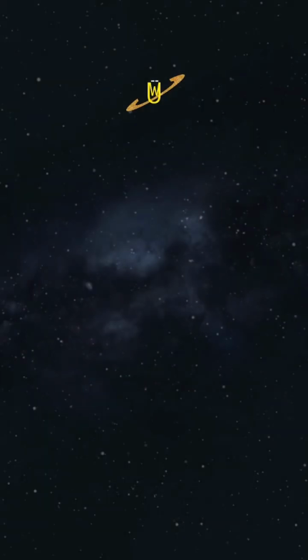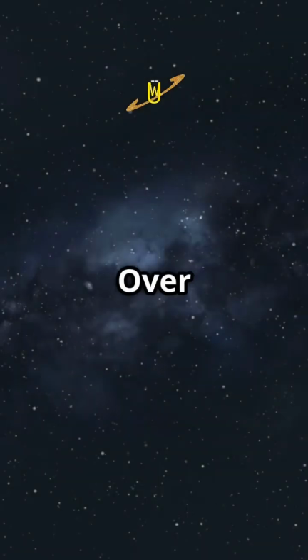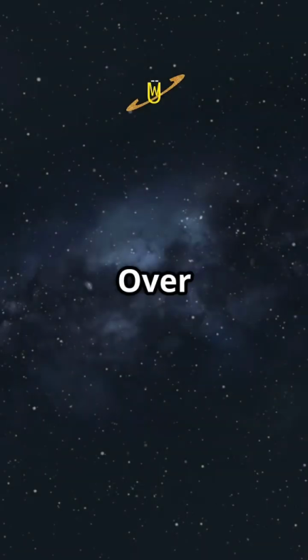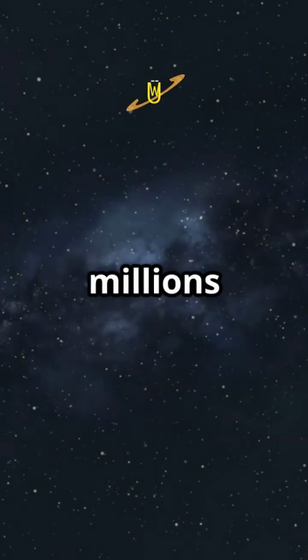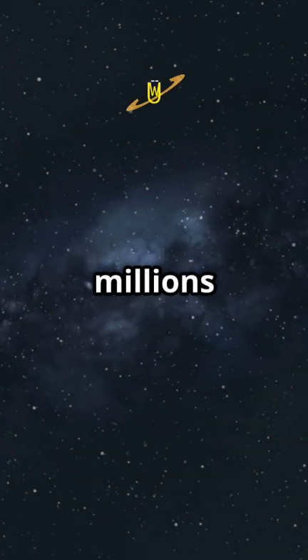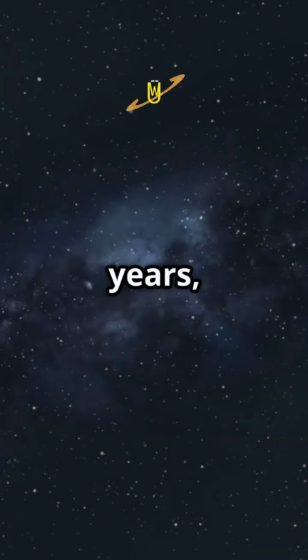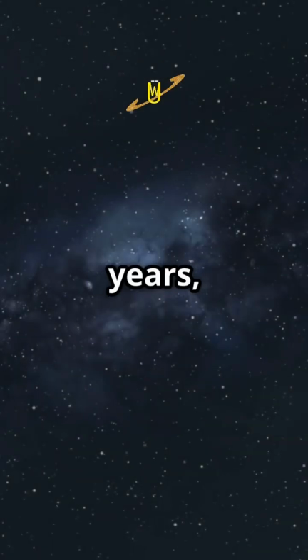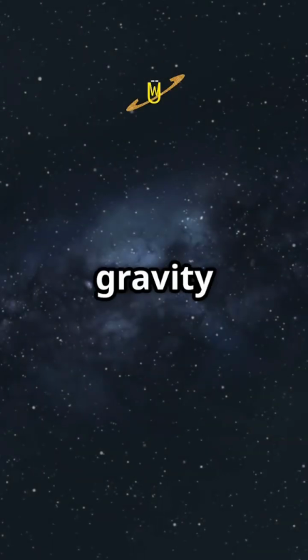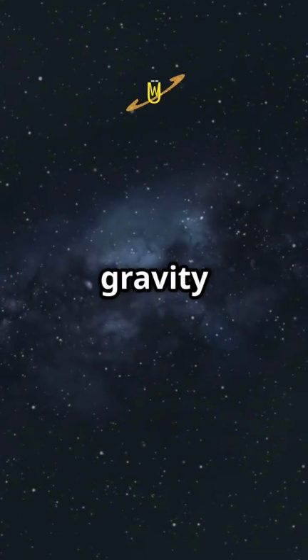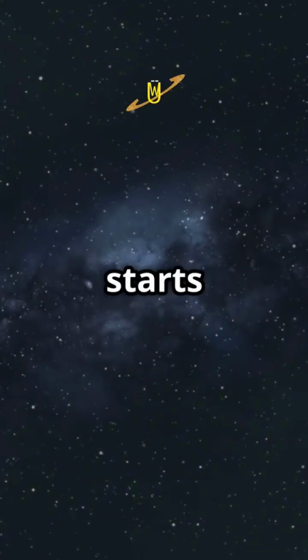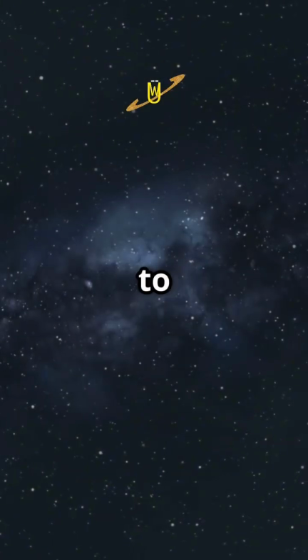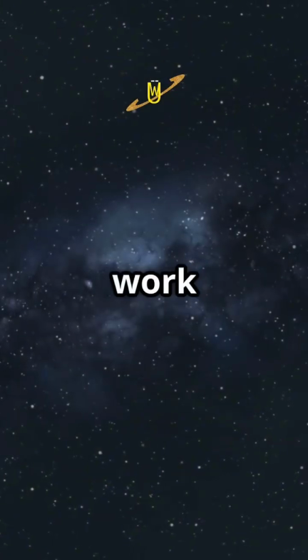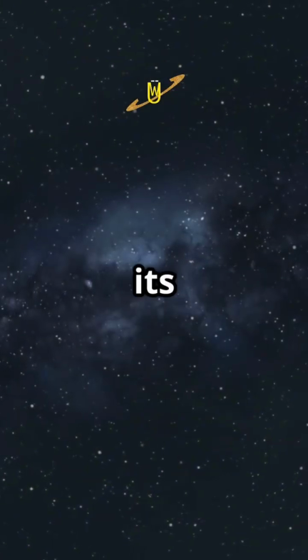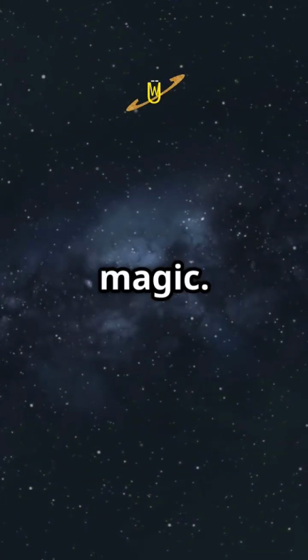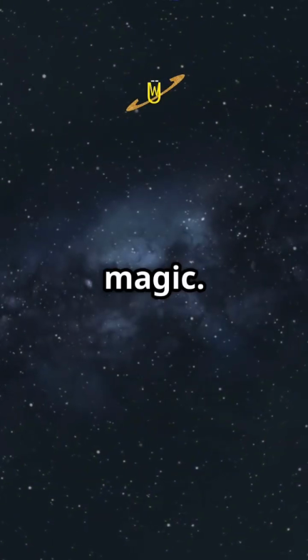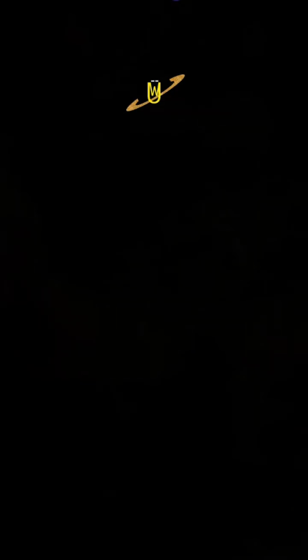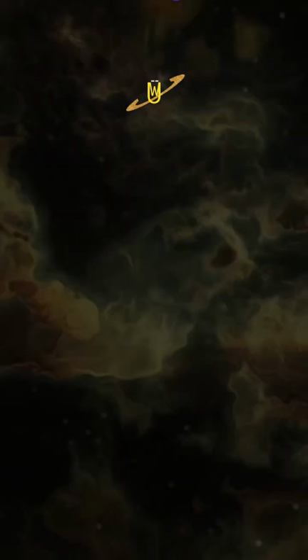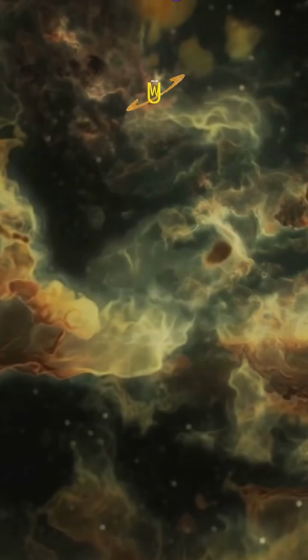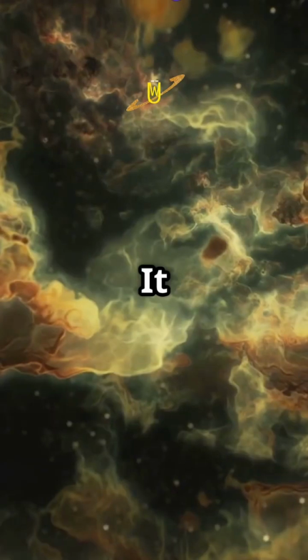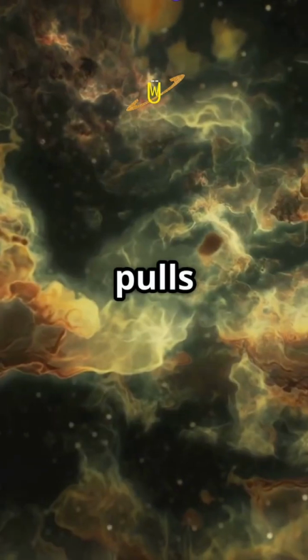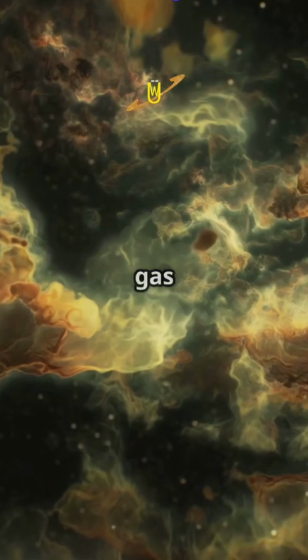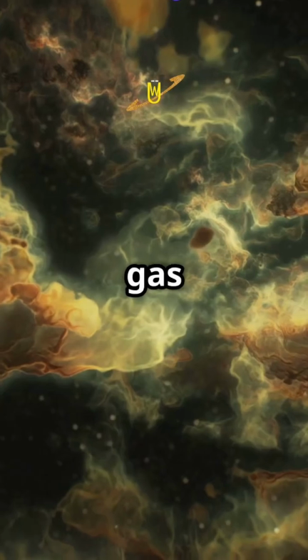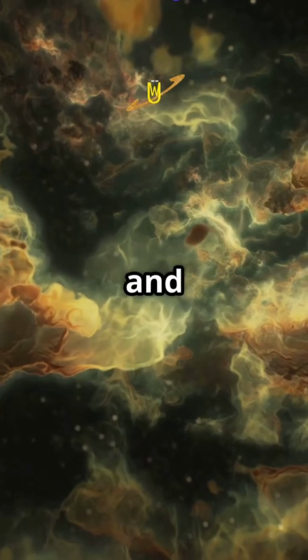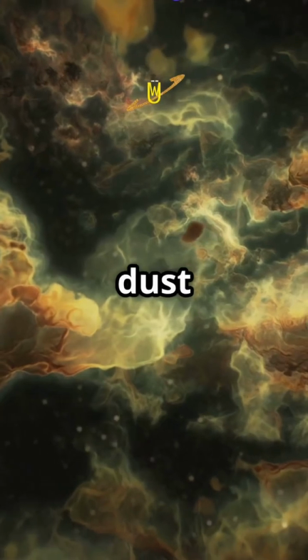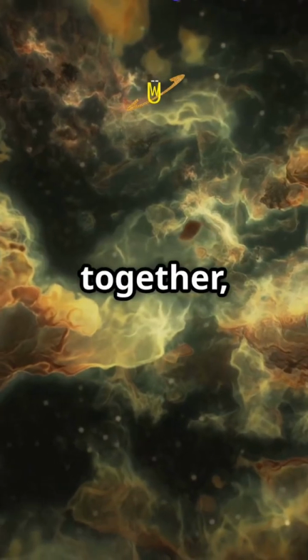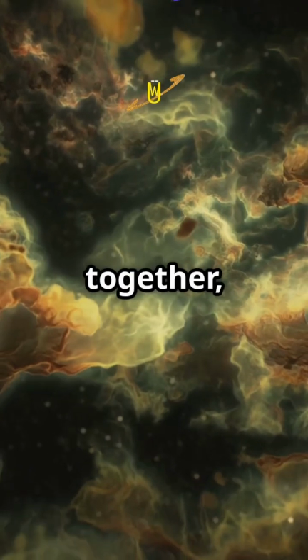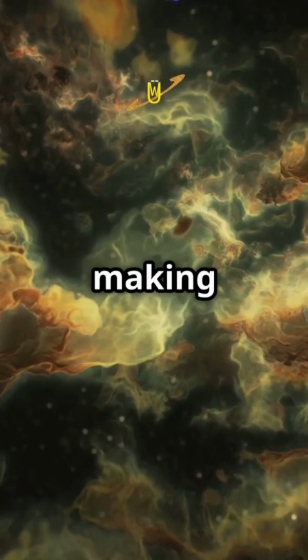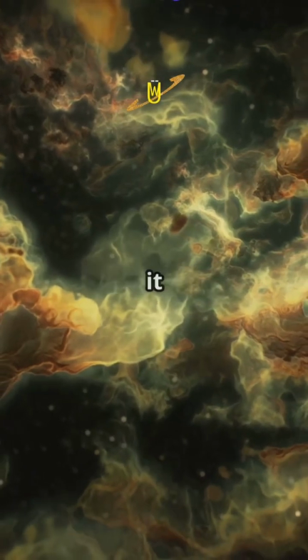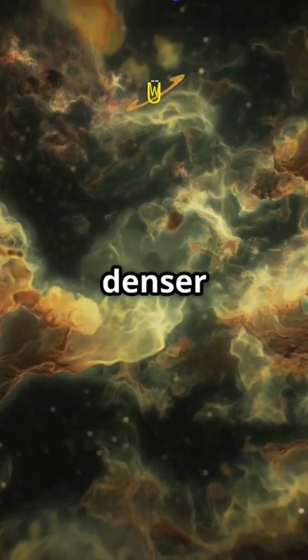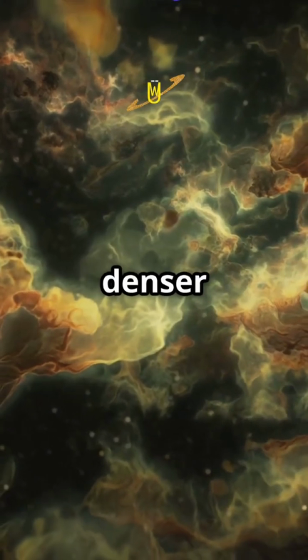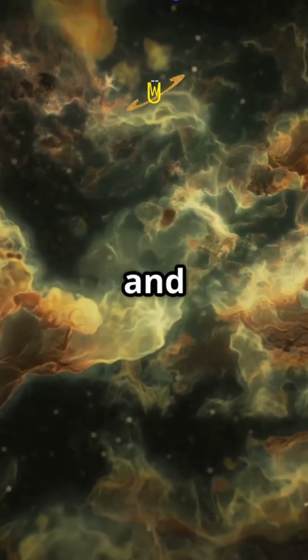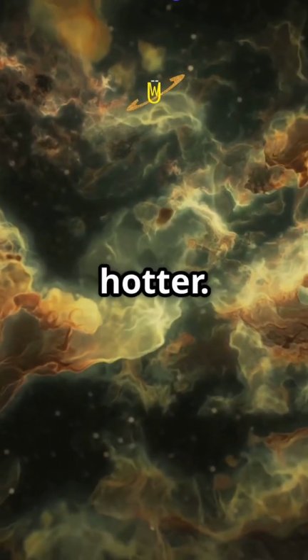Over millions of years, gravity starts to work its magic. It pulls the gas and dust together, making it denser and hotter.